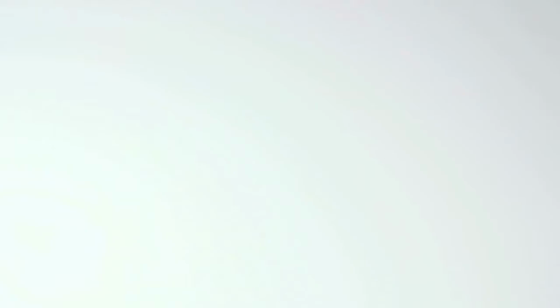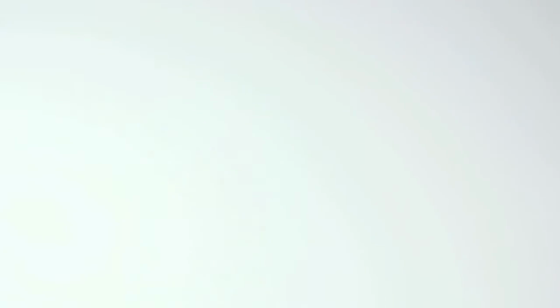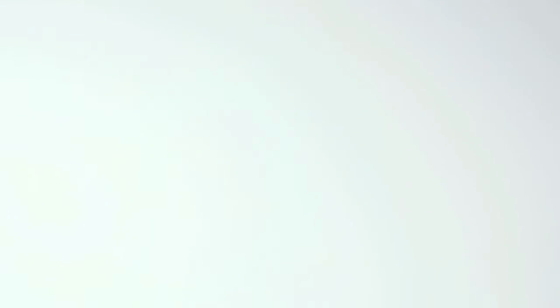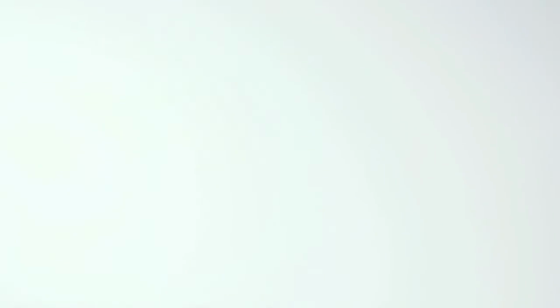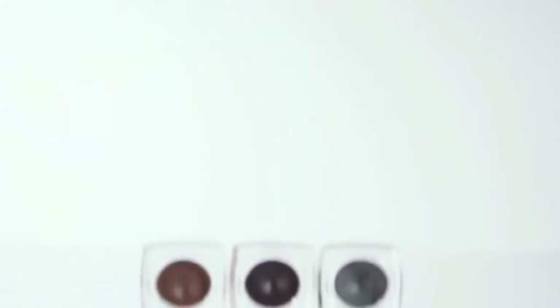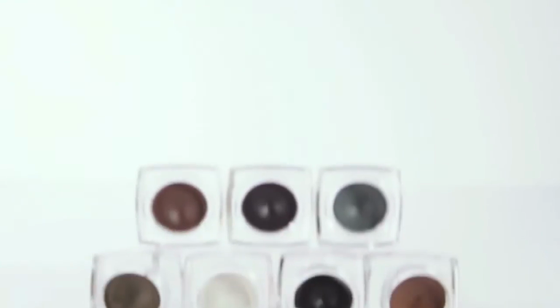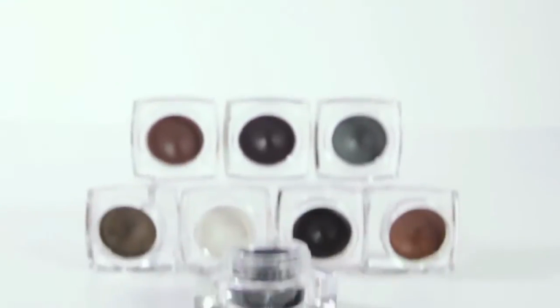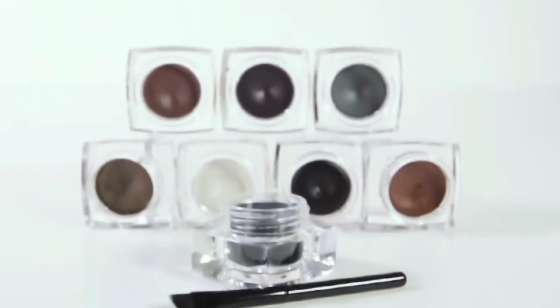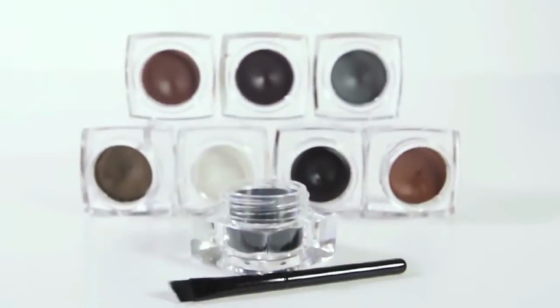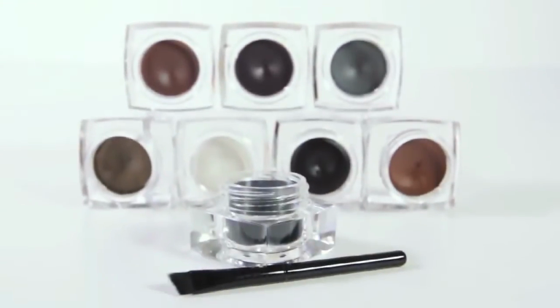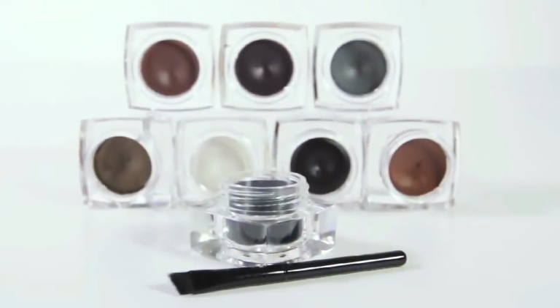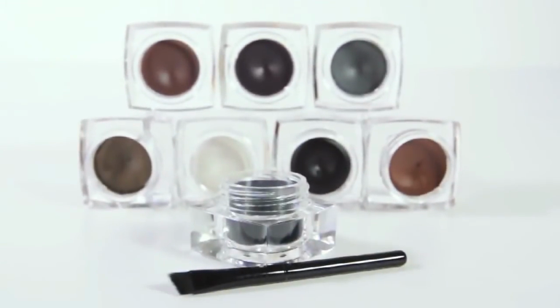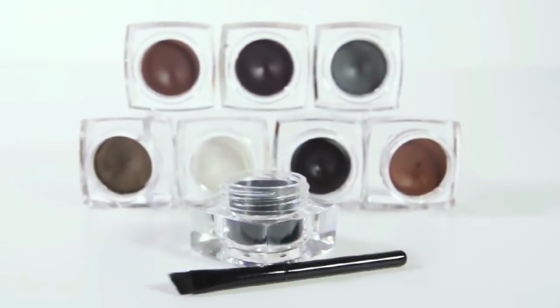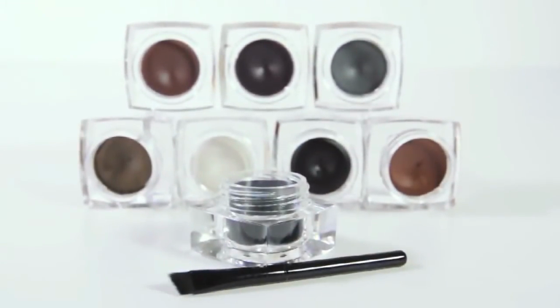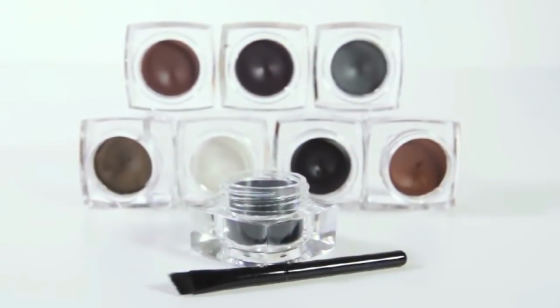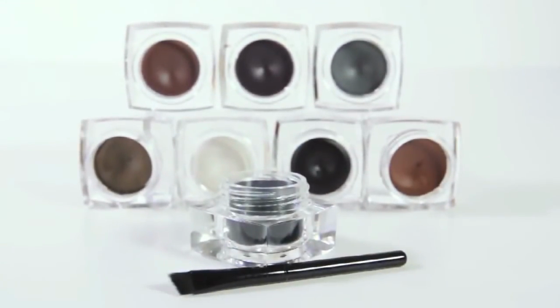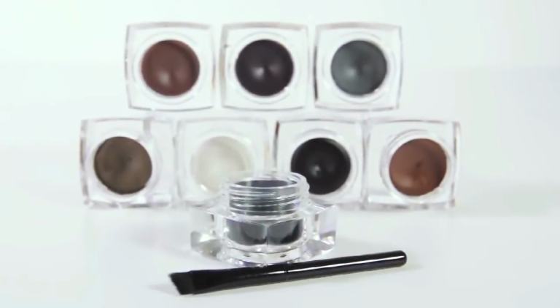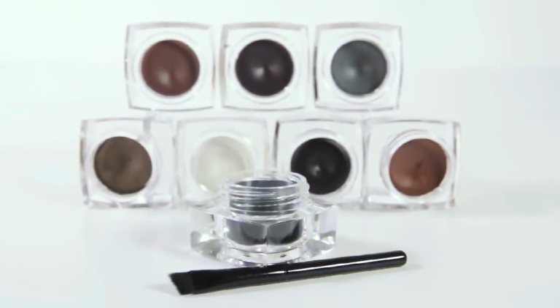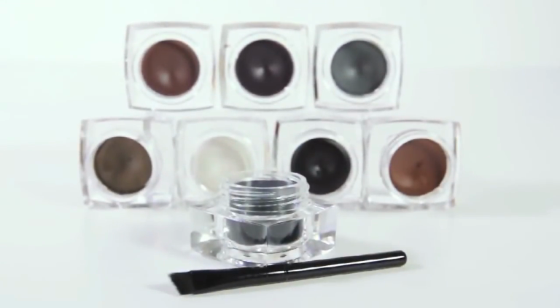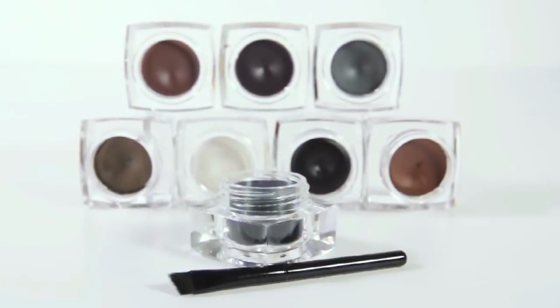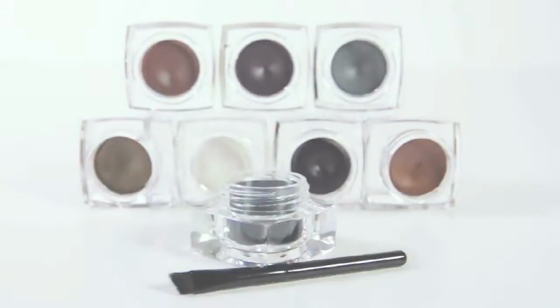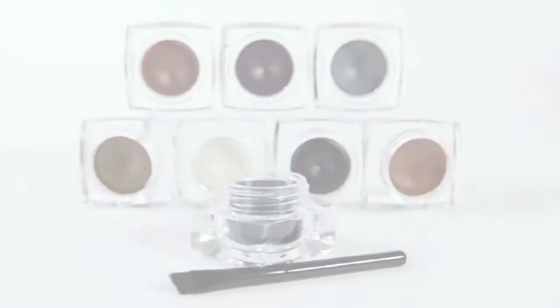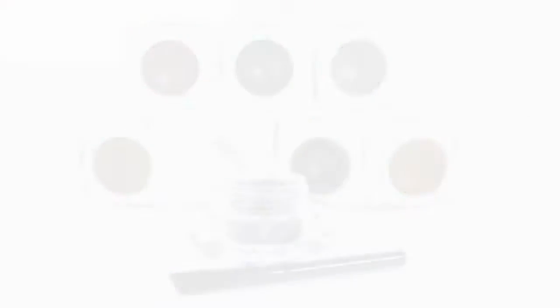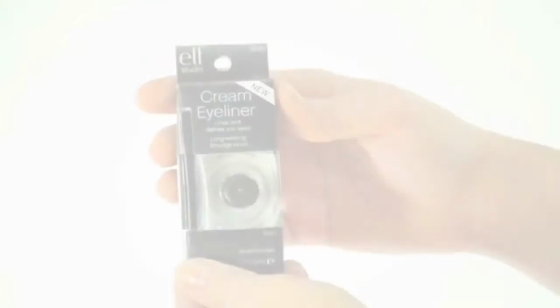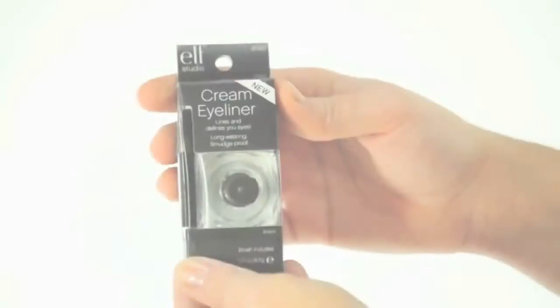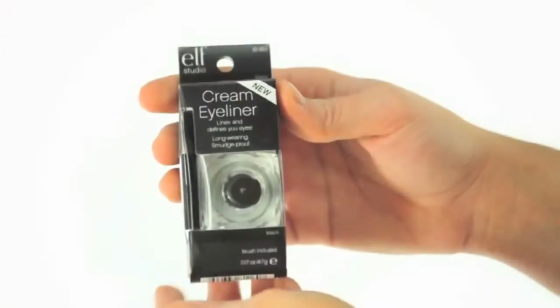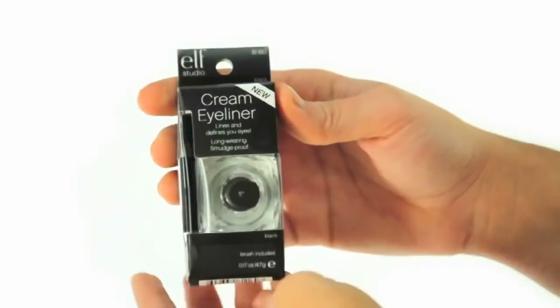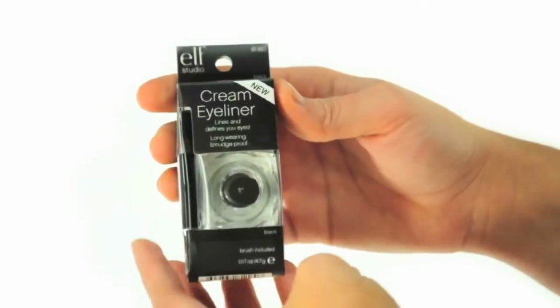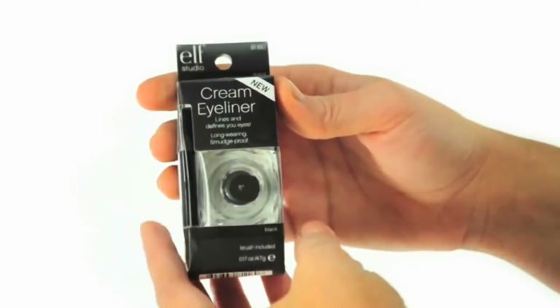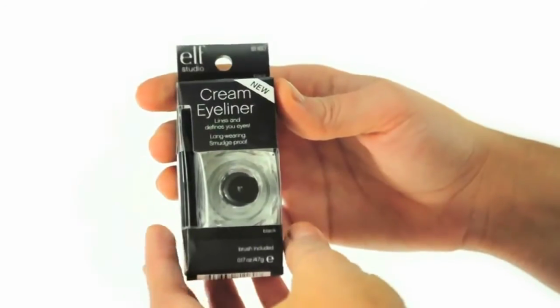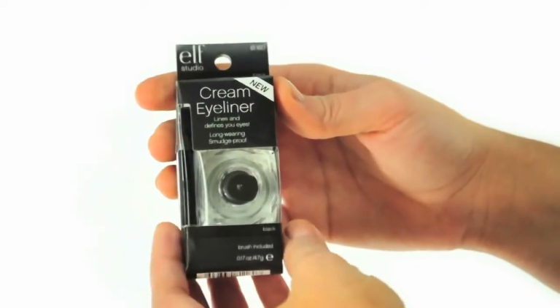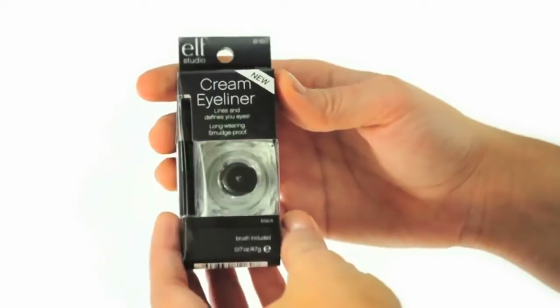Hey guys, Achelle here for e.l.f. Cosmetics. Let's check out the Studio Cream Eyeliner.